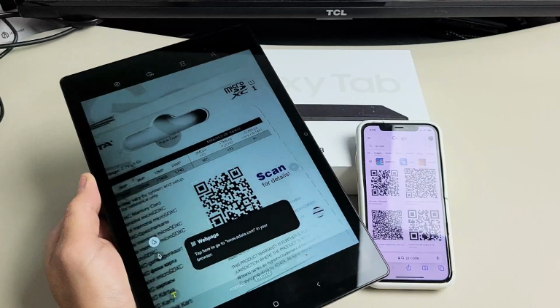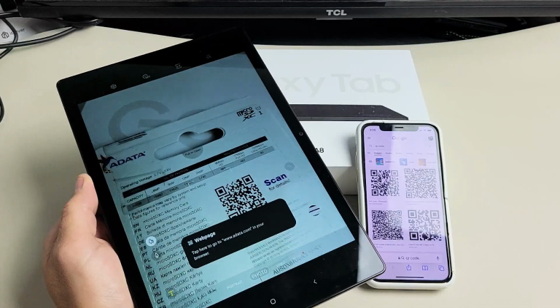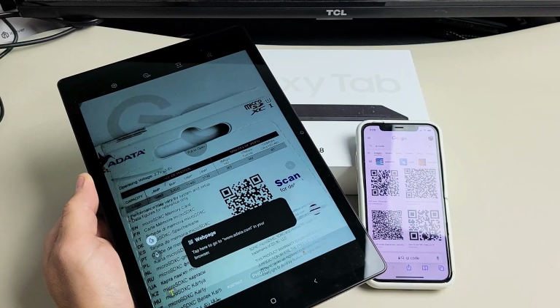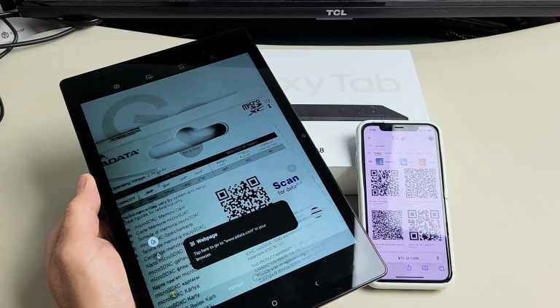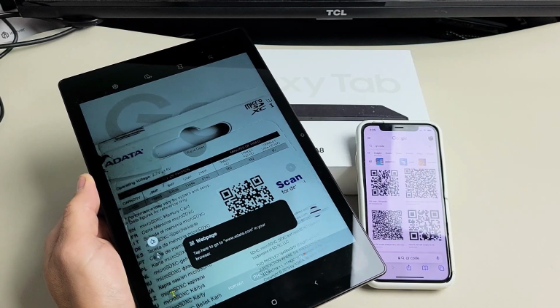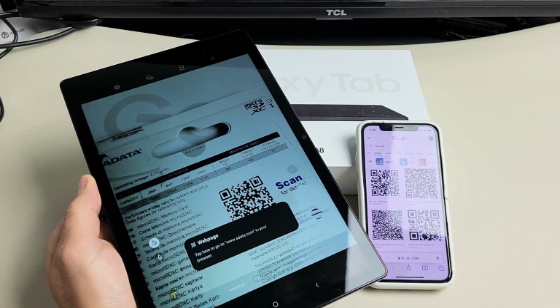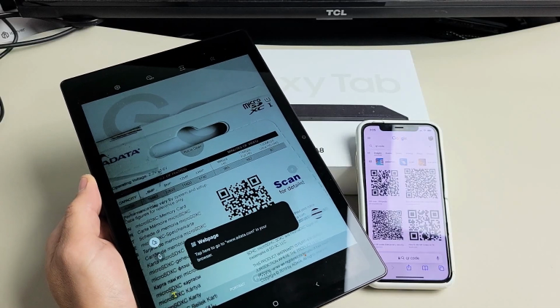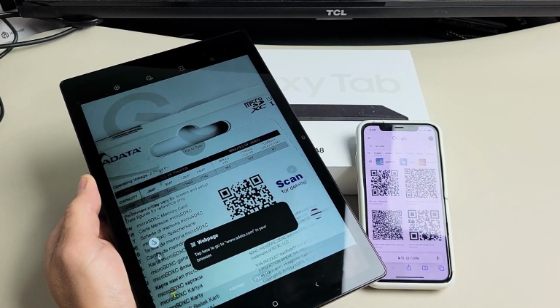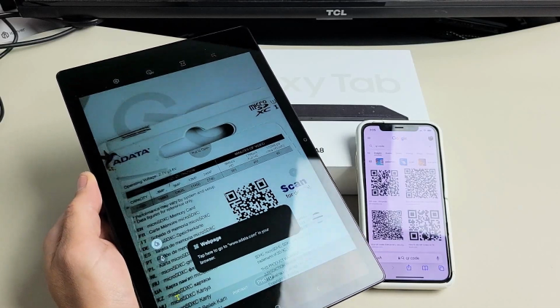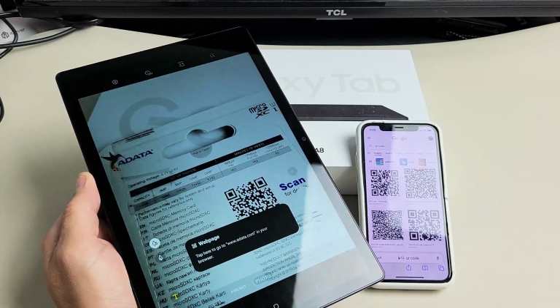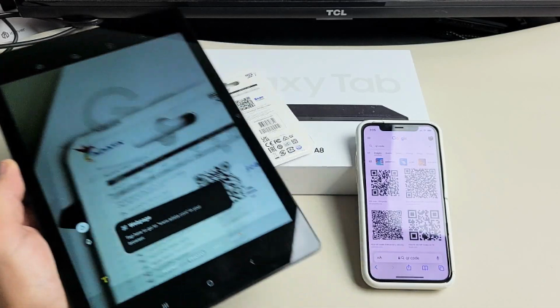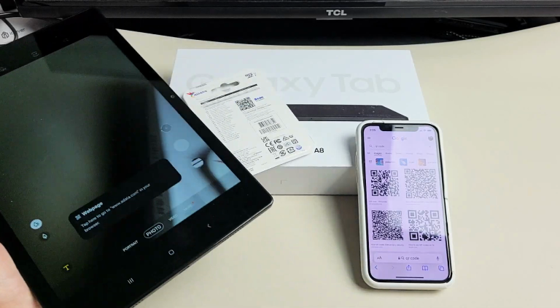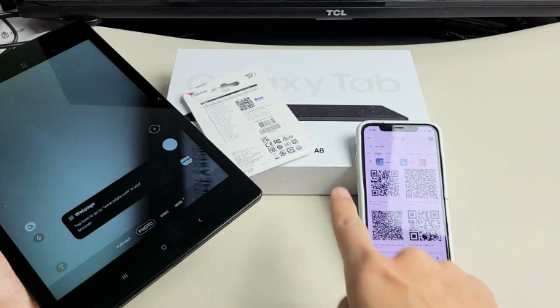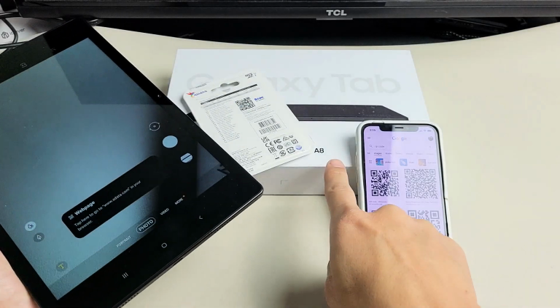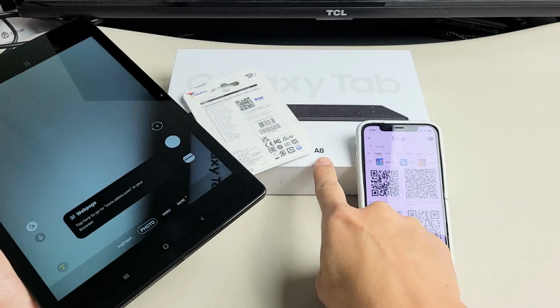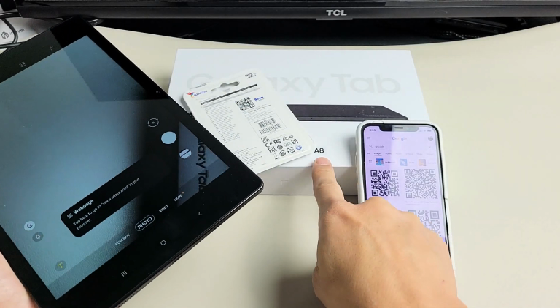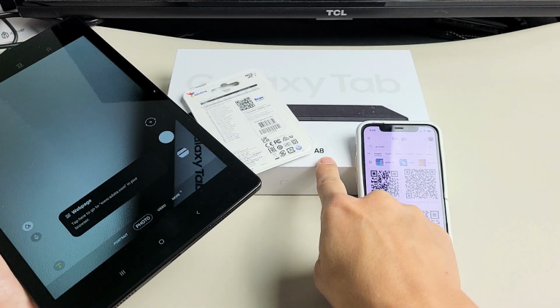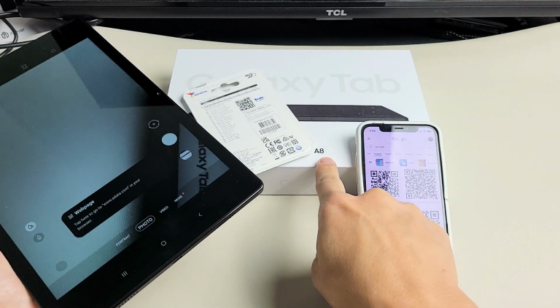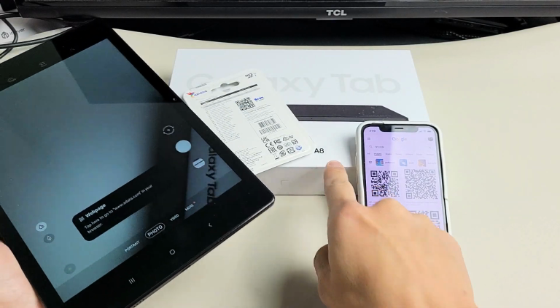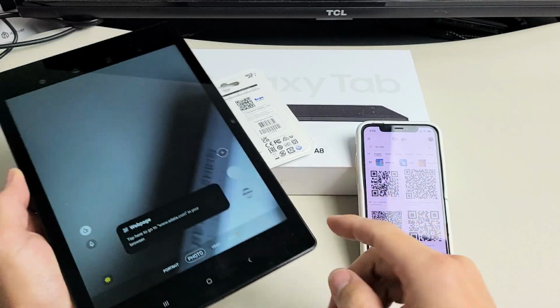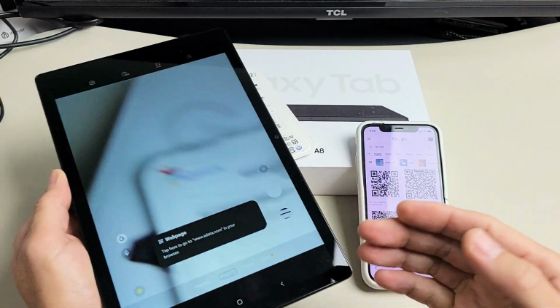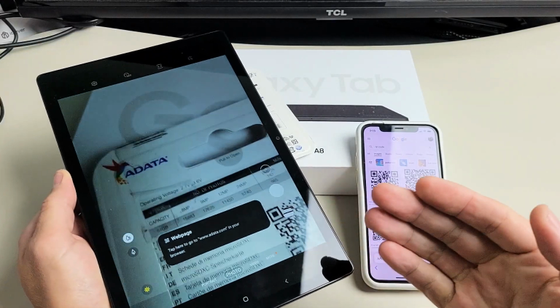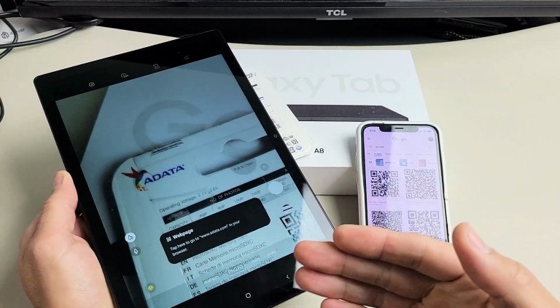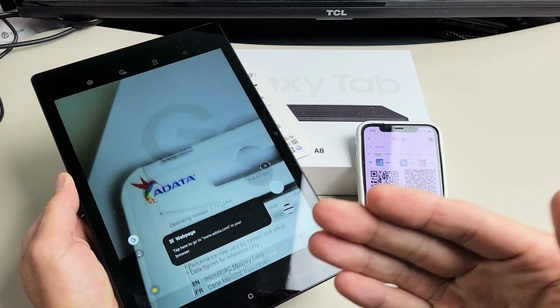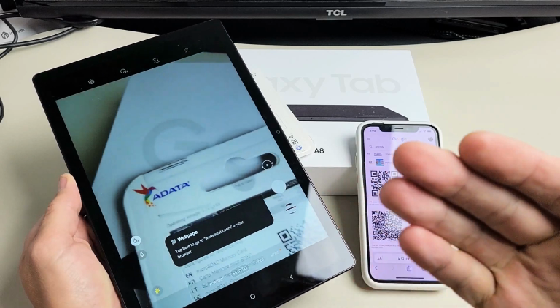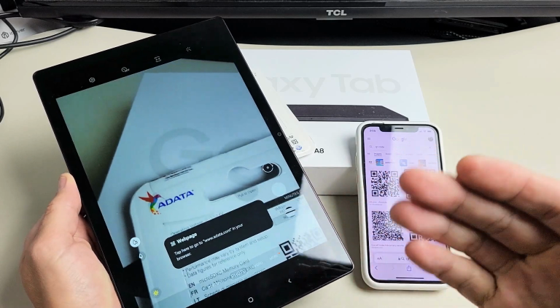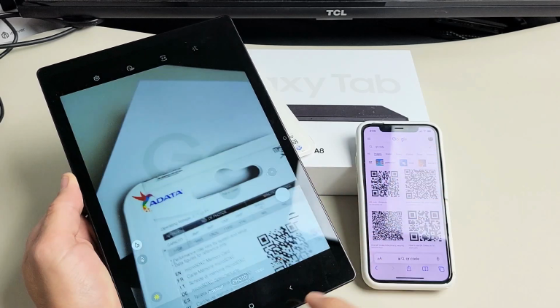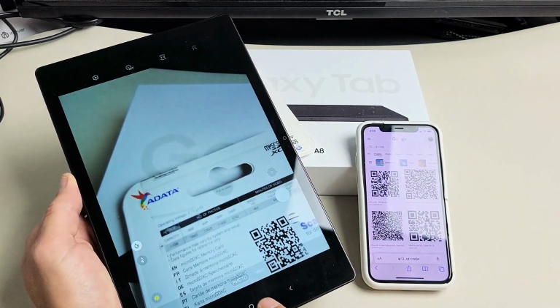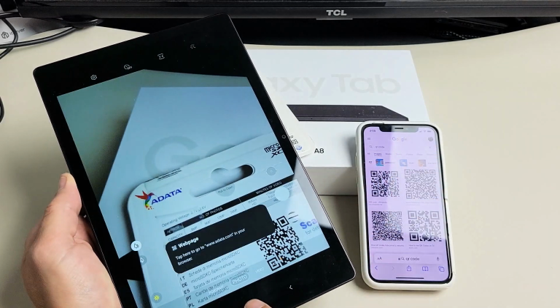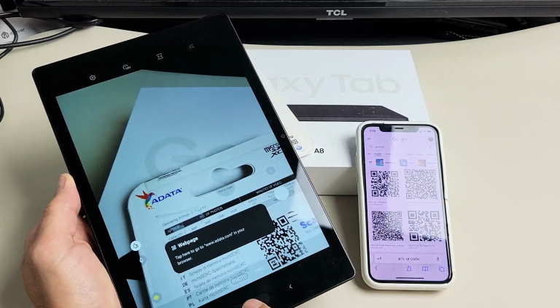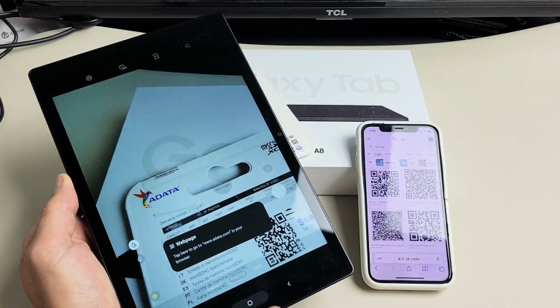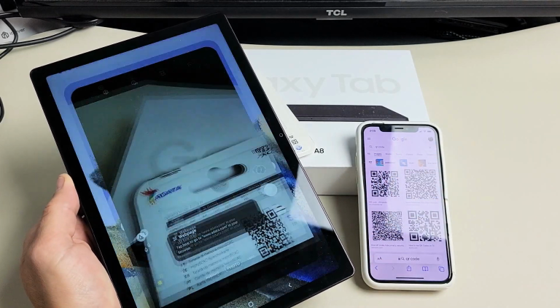This is a Samsung Galaxy Tab A8. I'm going to show you how to scan QR codes. Very simple.